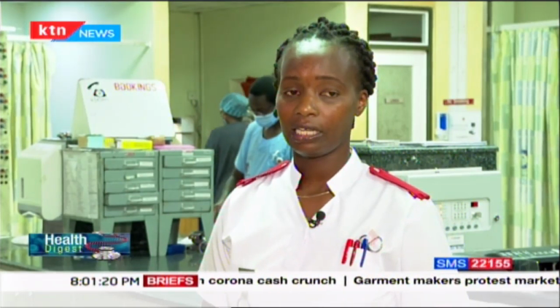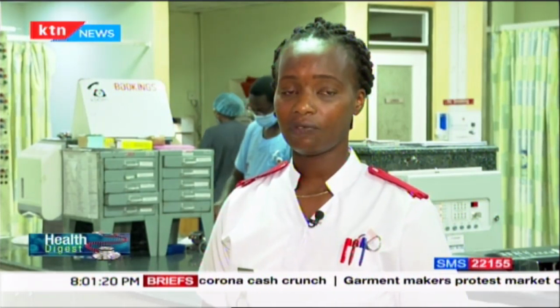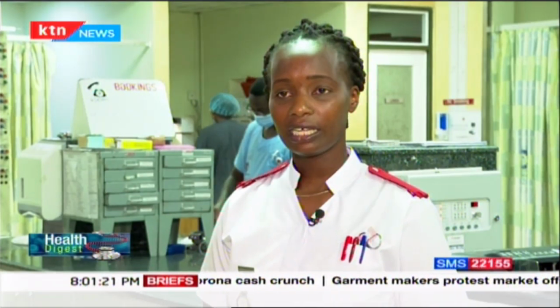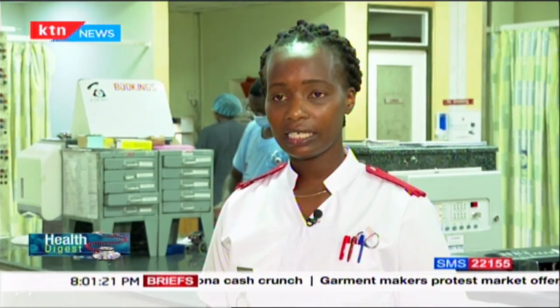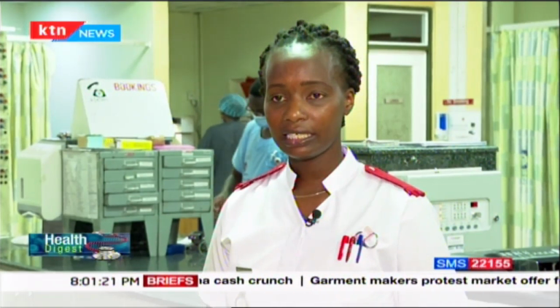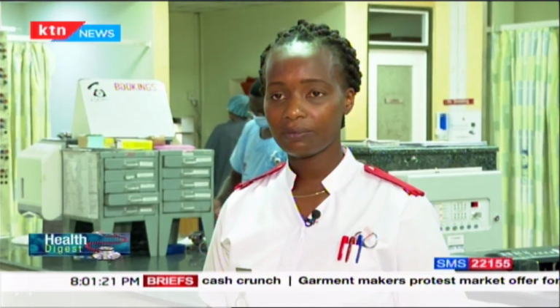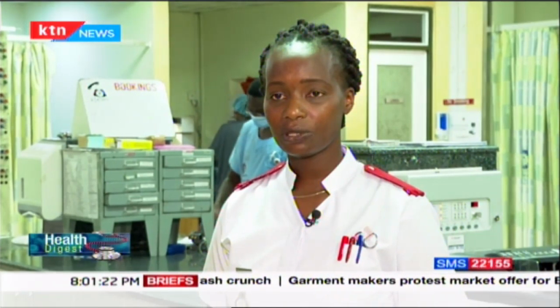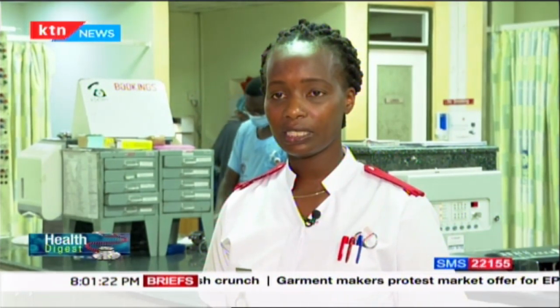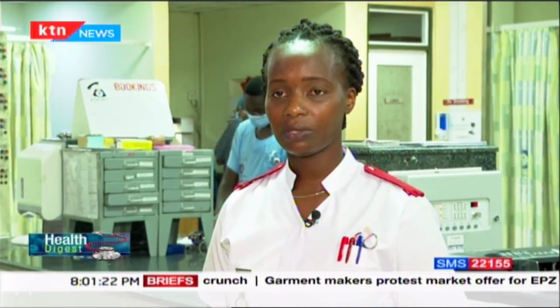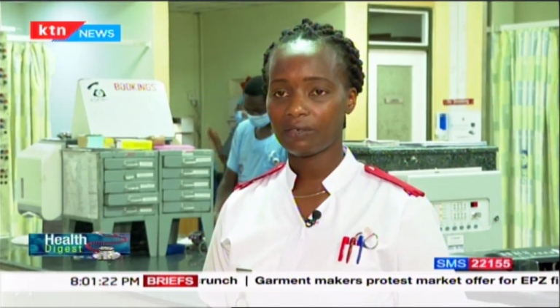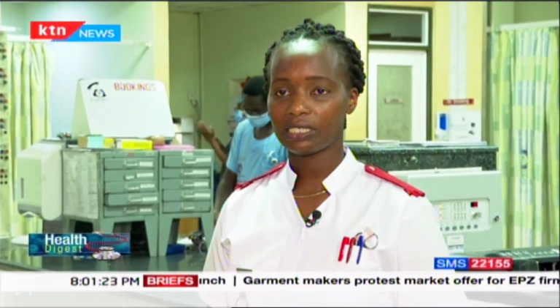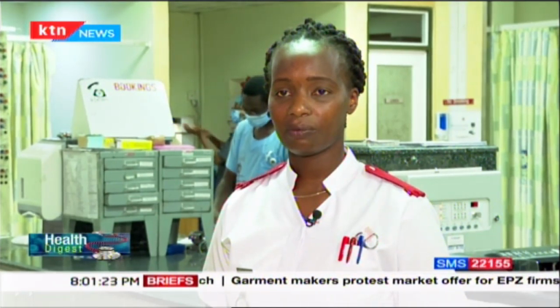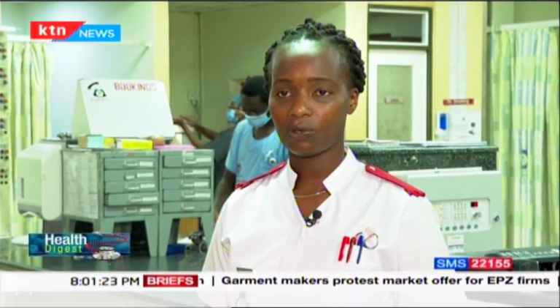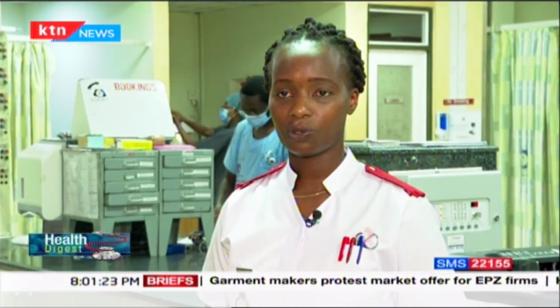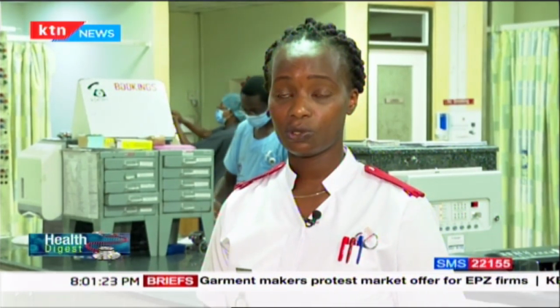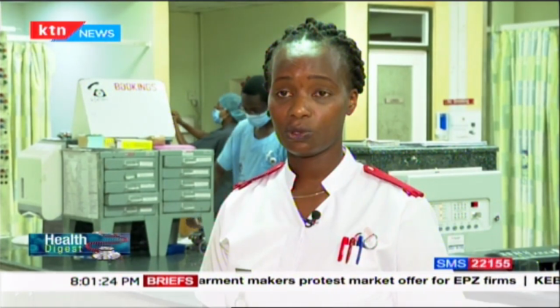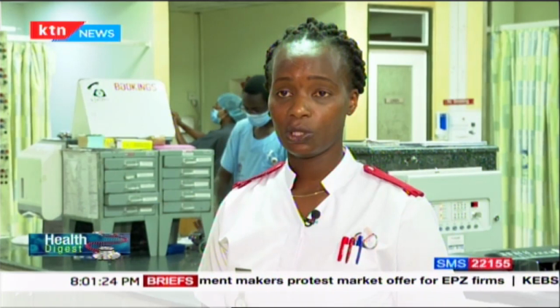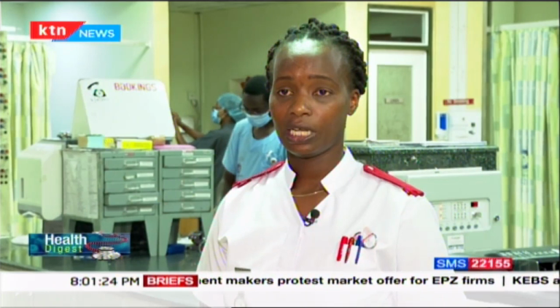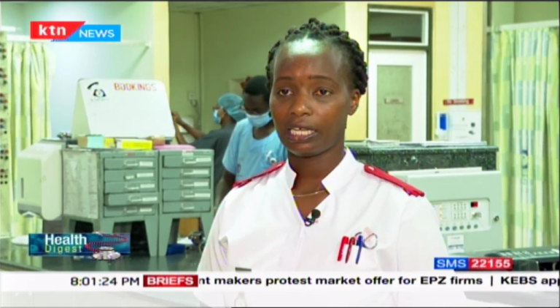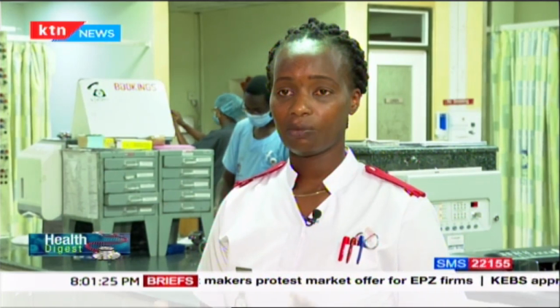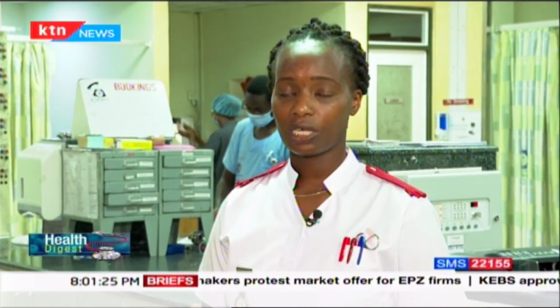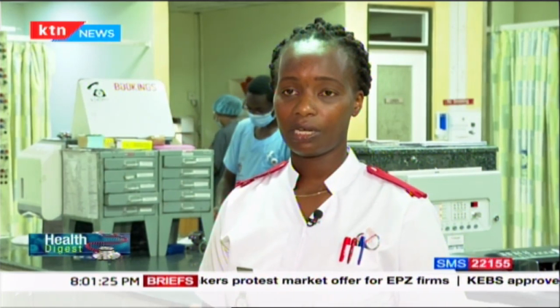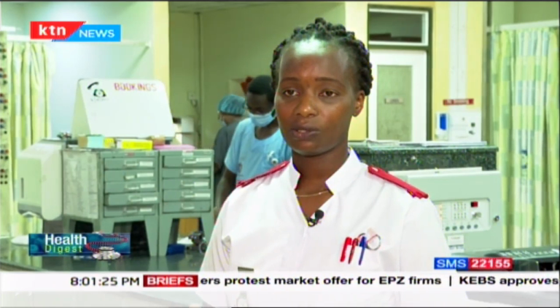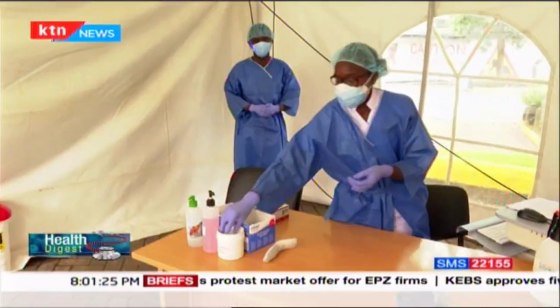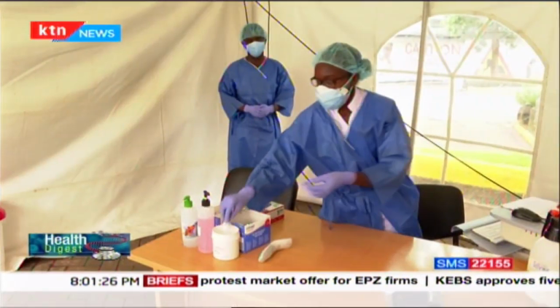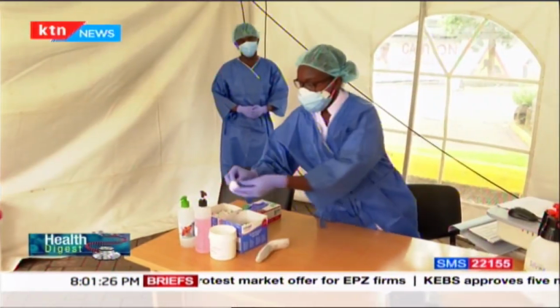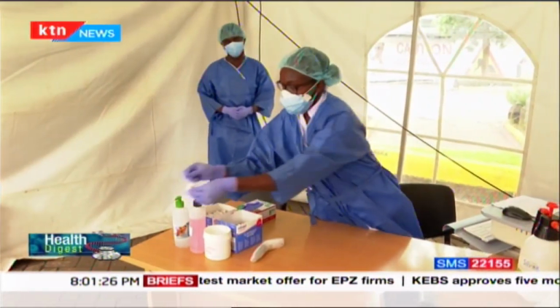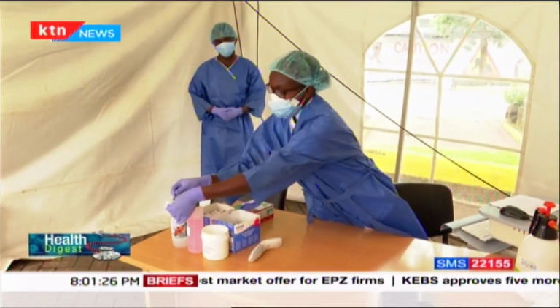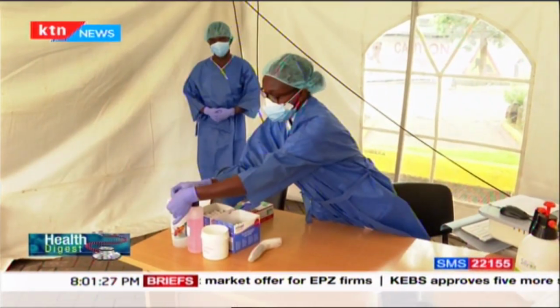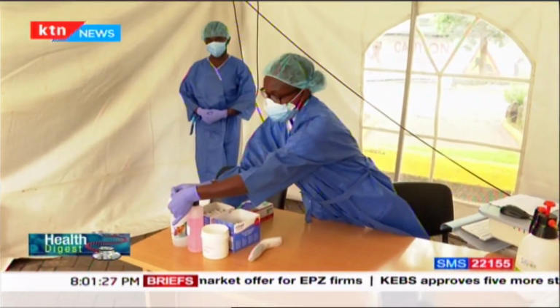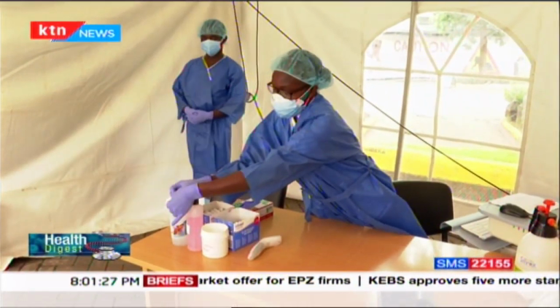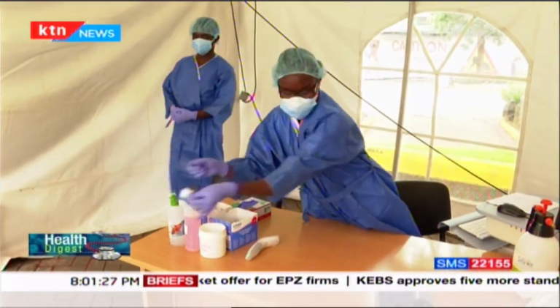If positive, there is a facility where we admit them until their tests turn out negative. If negative, we tell them to go home and do self-quarantine for 14 days and watch for any symptoms. If they get any symptoms, we advise them on what to do and they are able to come back to the facility for continued care.